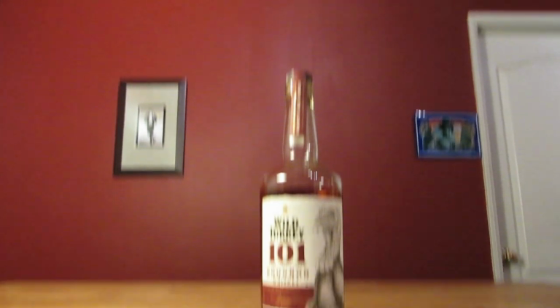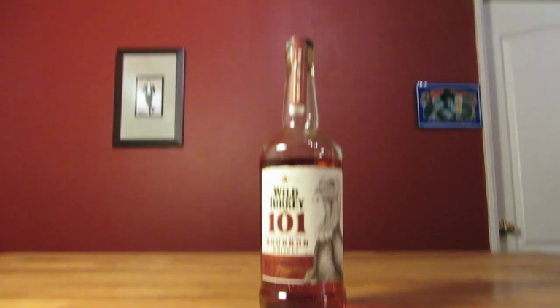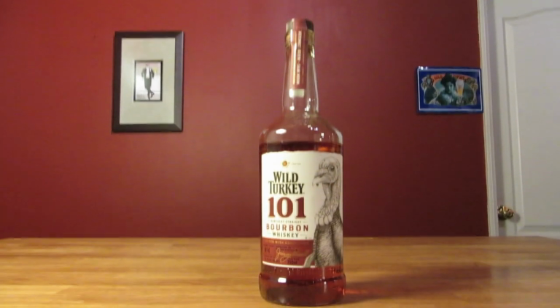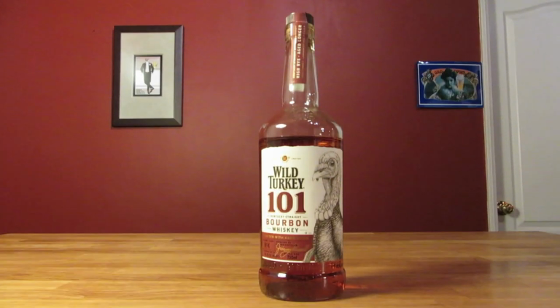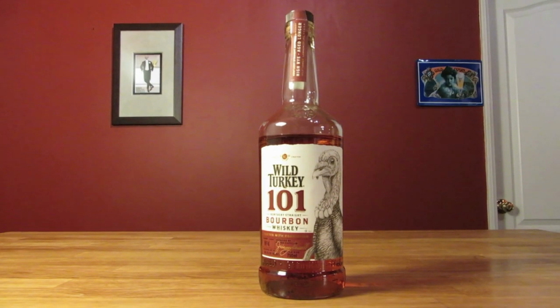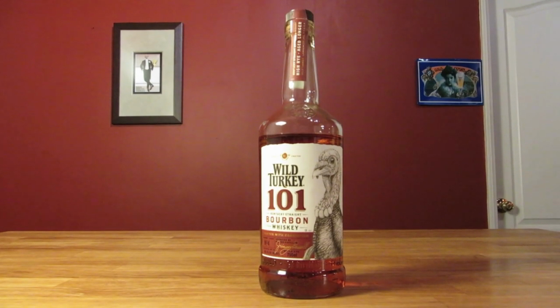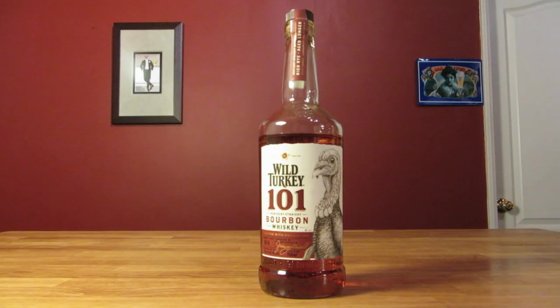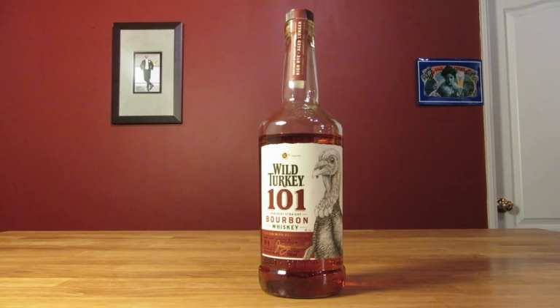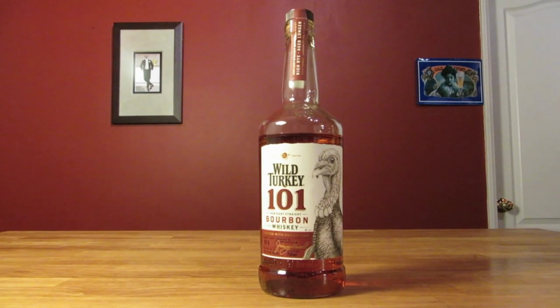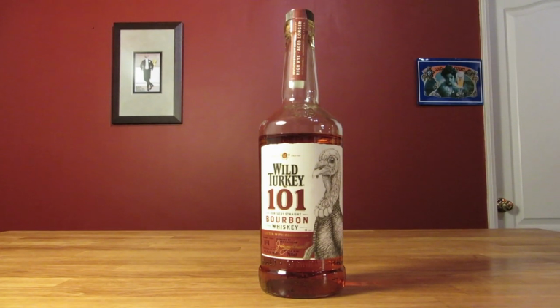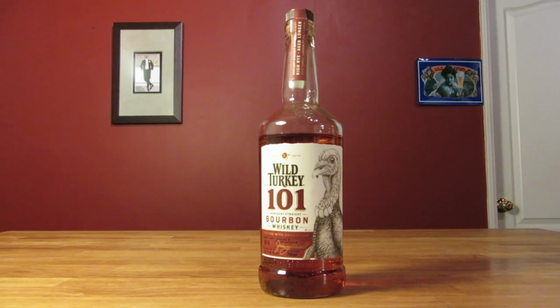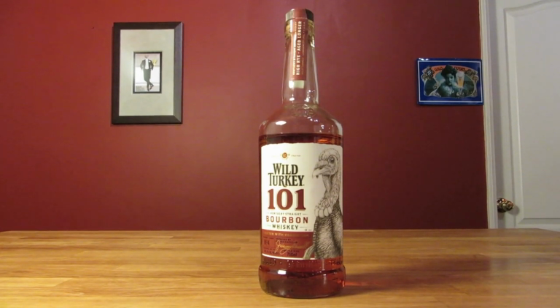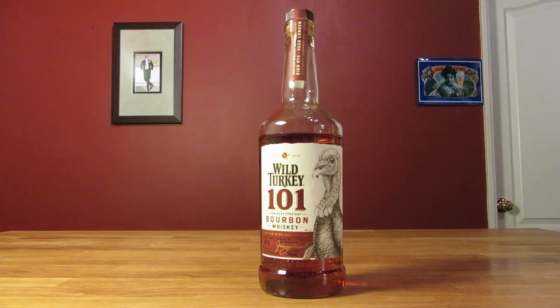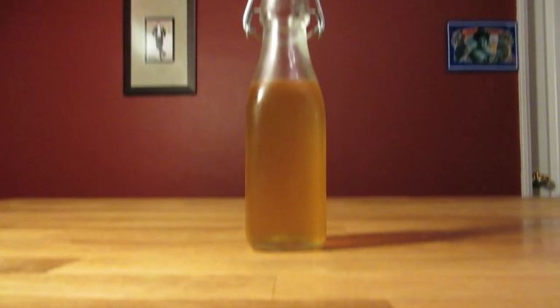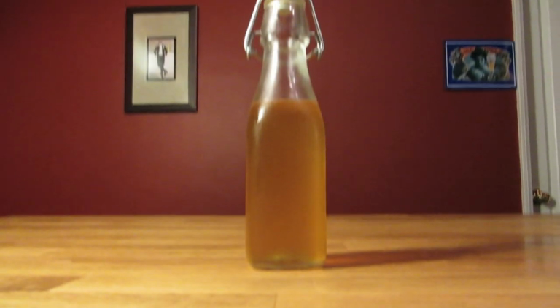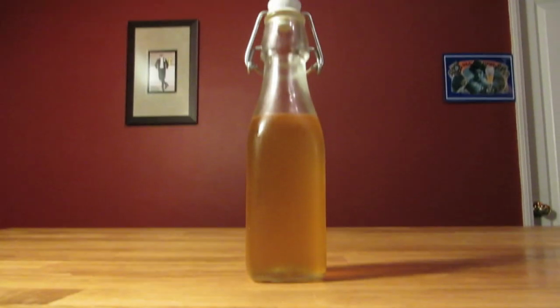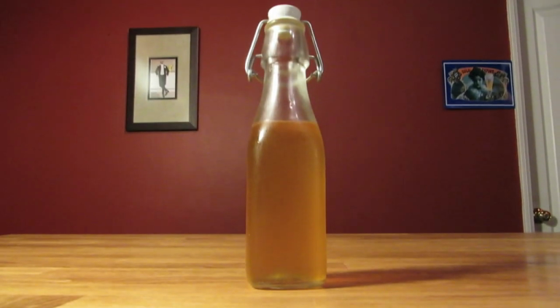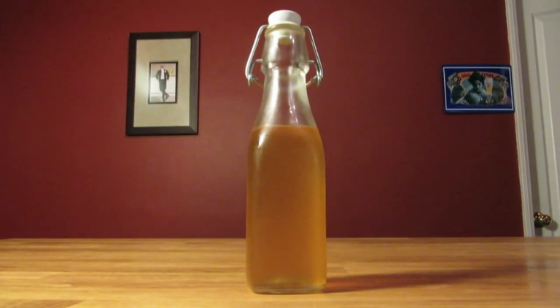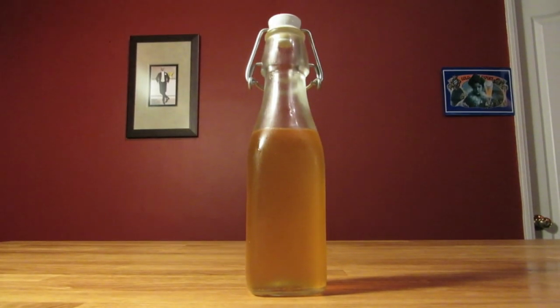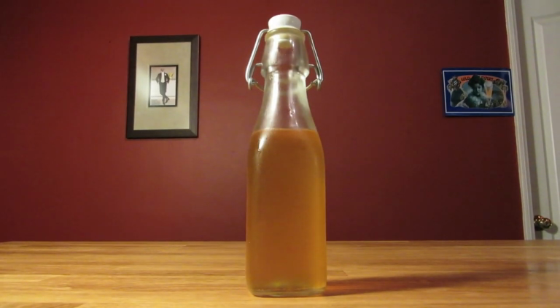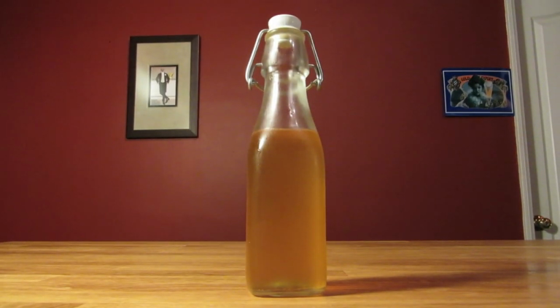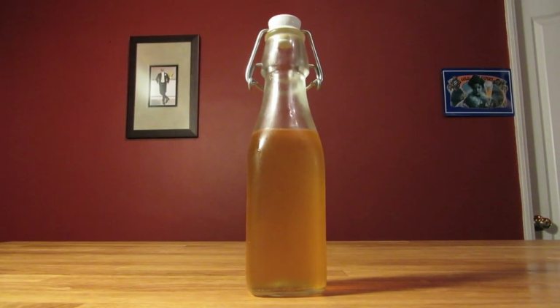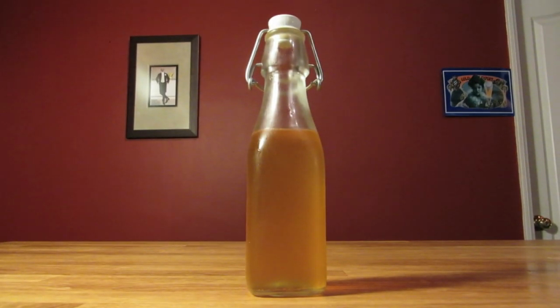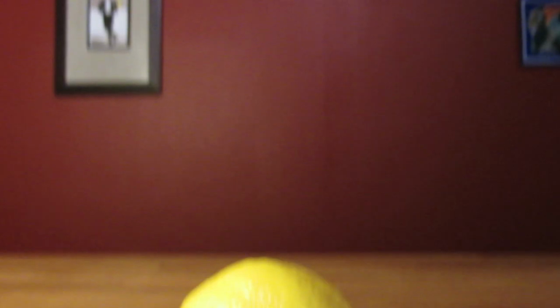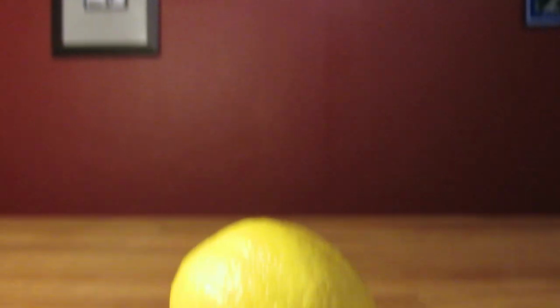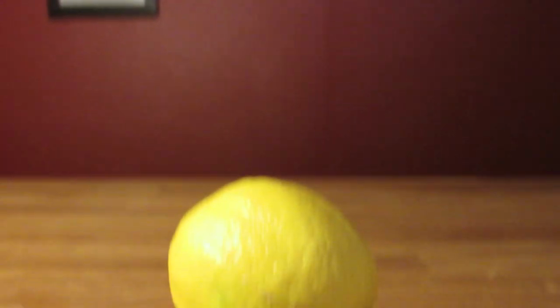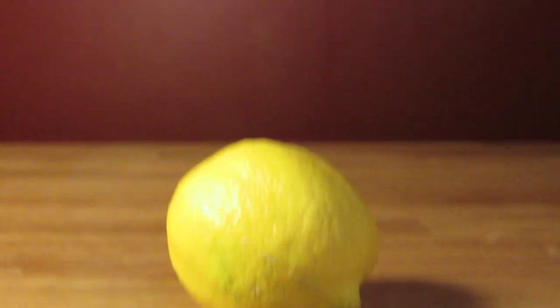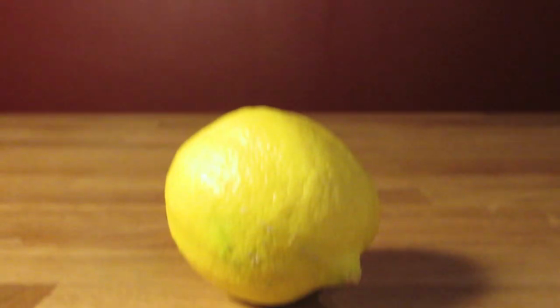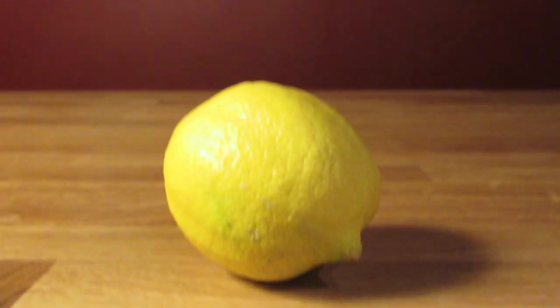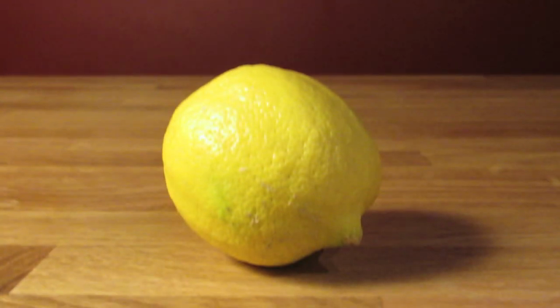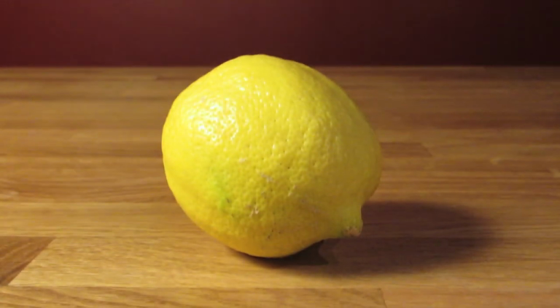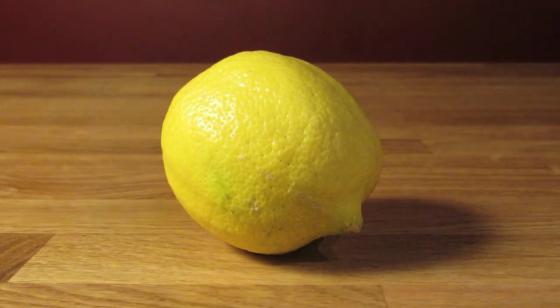This drink uses bourbon, honey syrup, and freshly squeezed lemon juice.